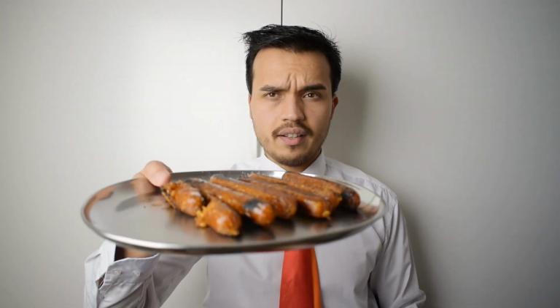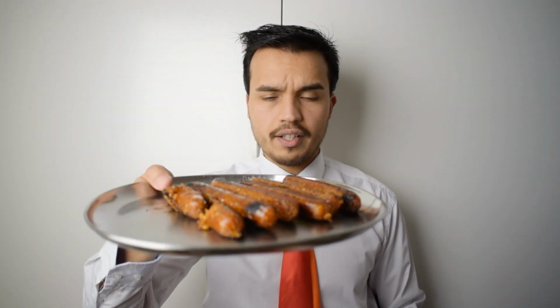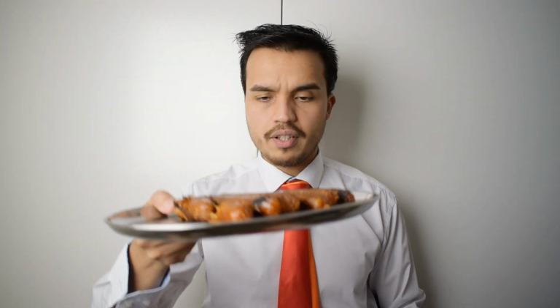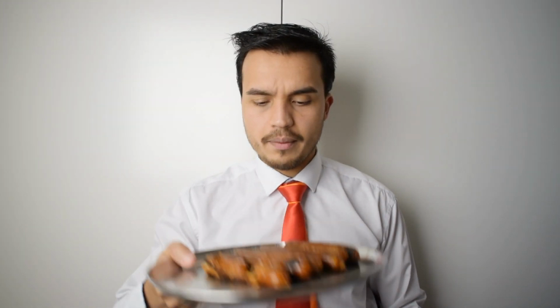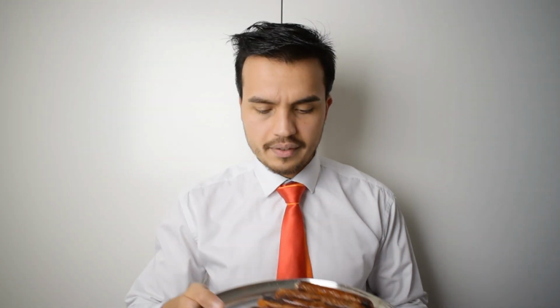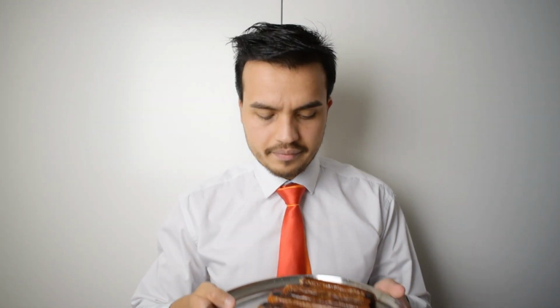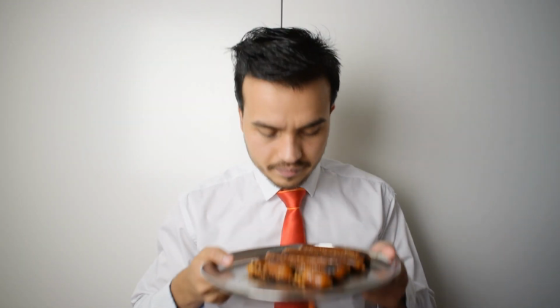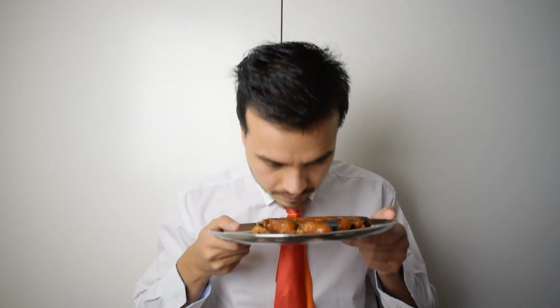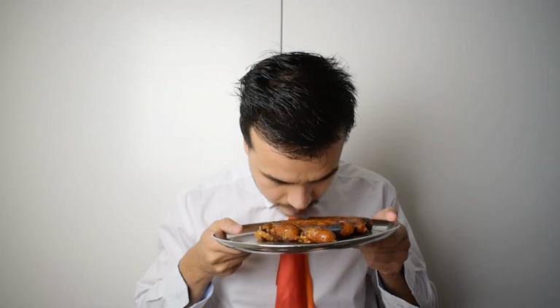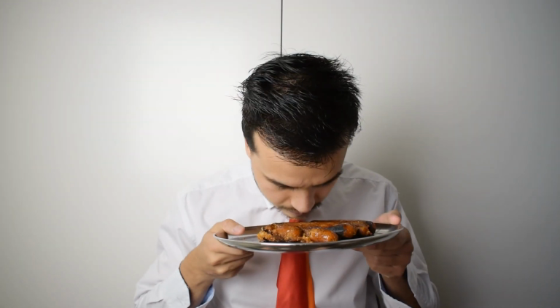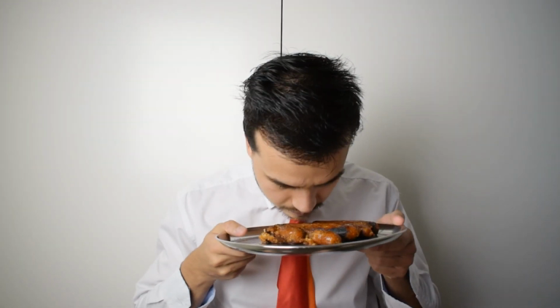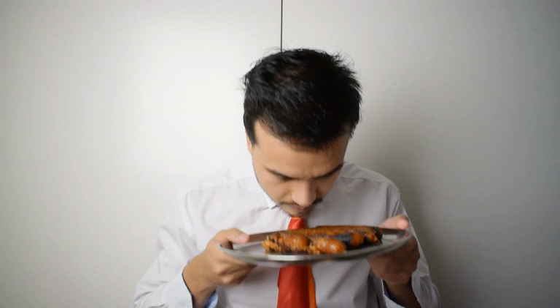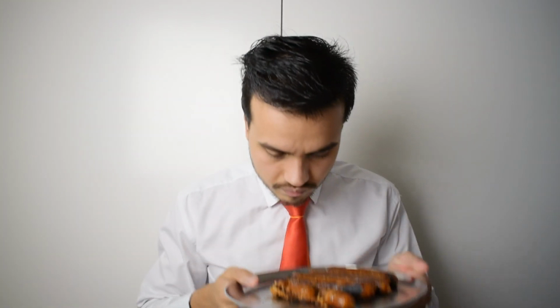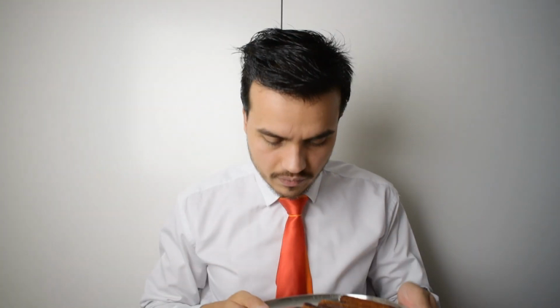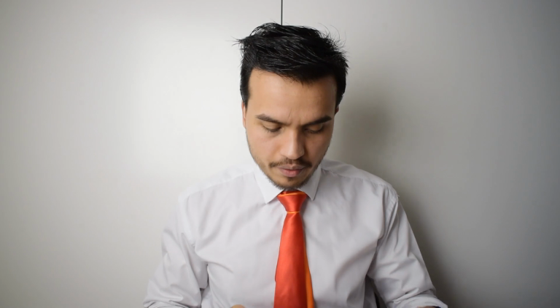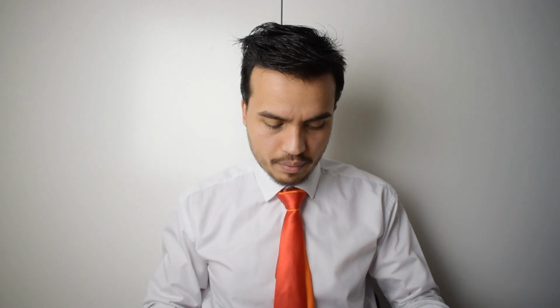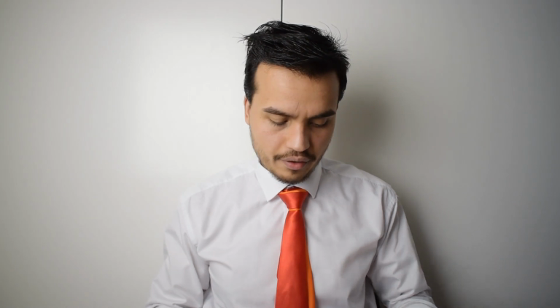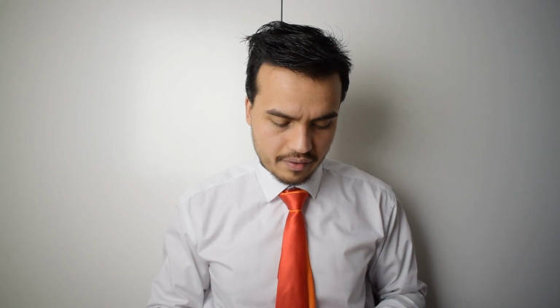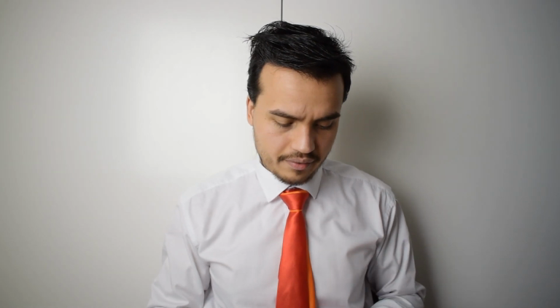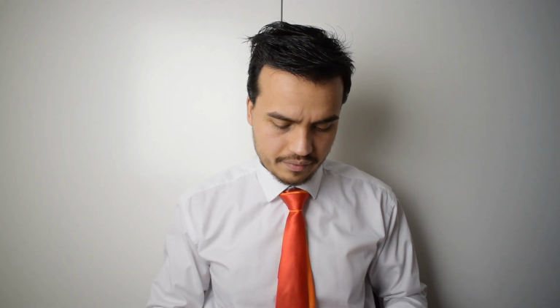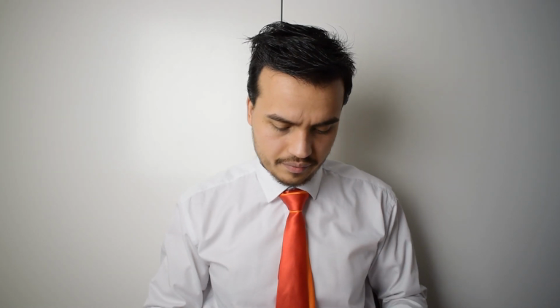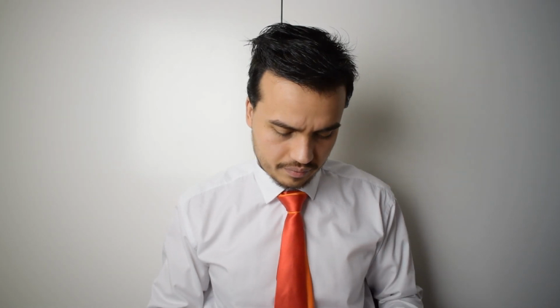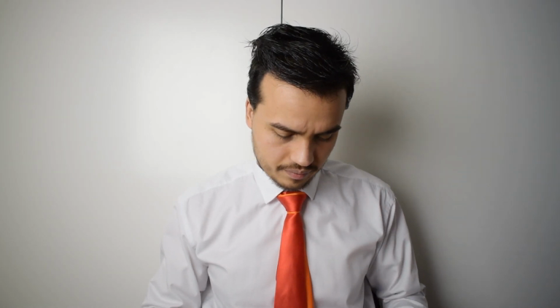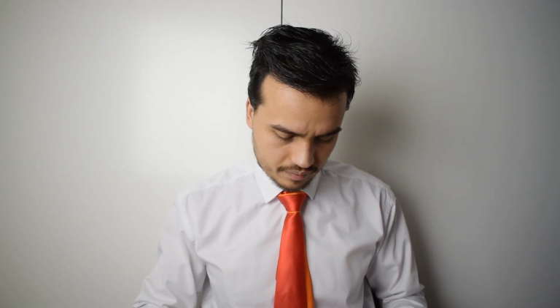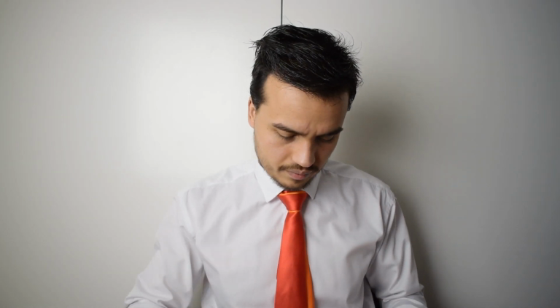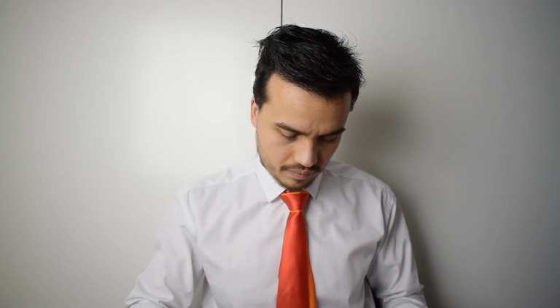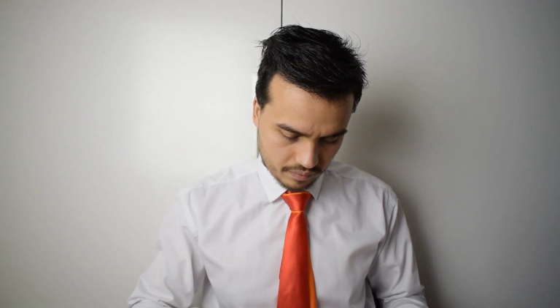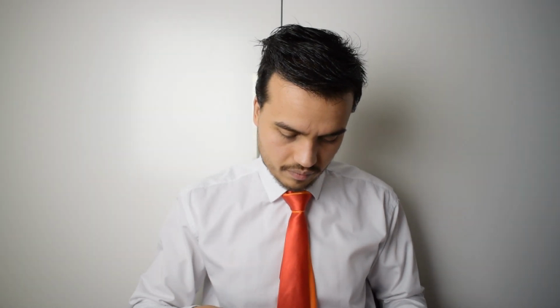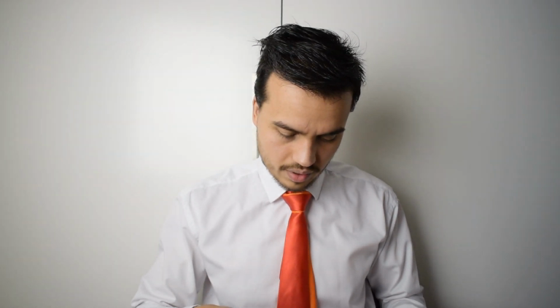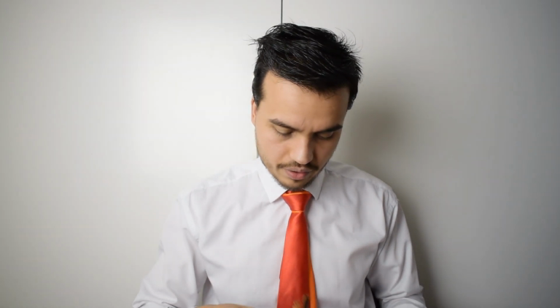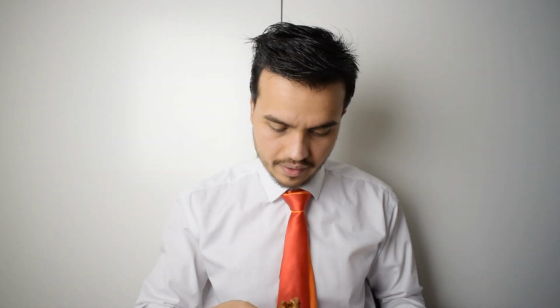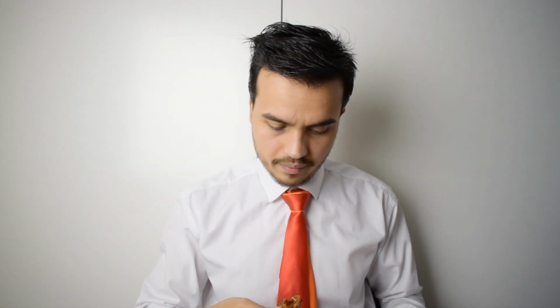I cooked them up. They do smell pretty good, so let's try some.